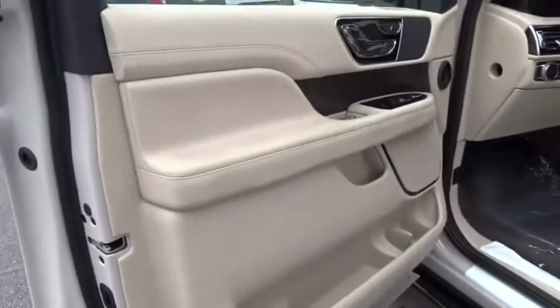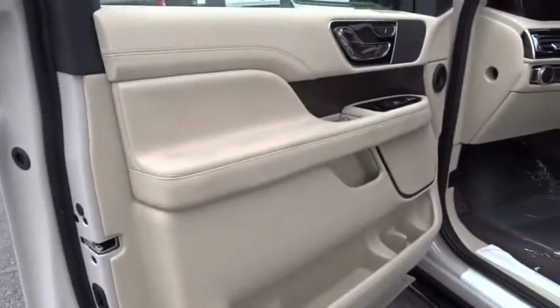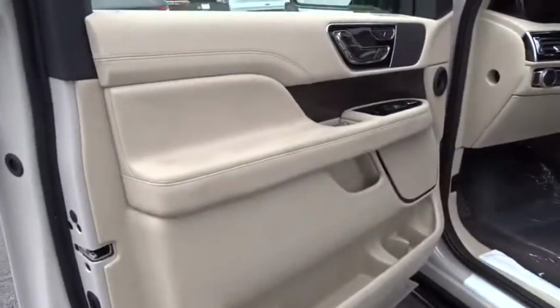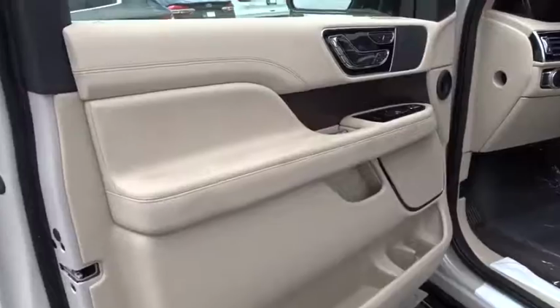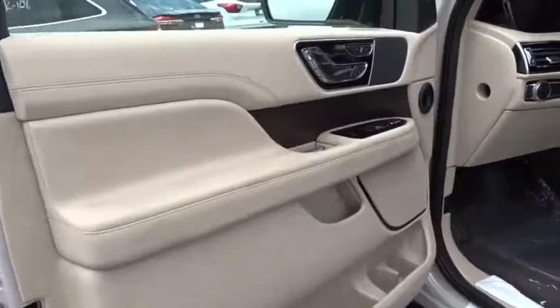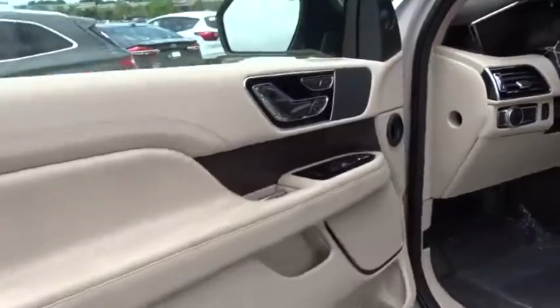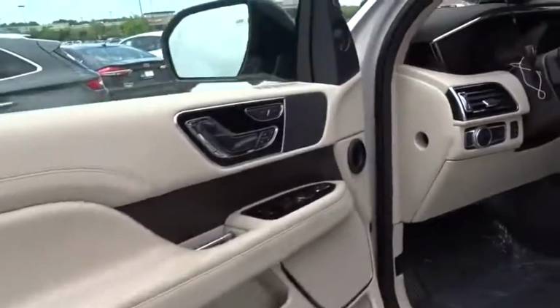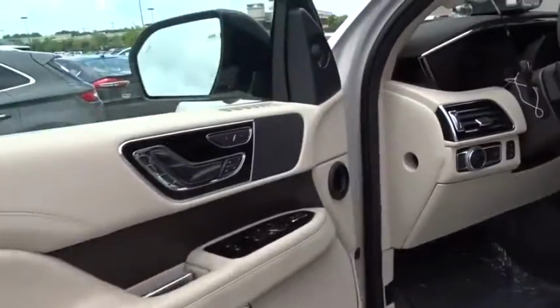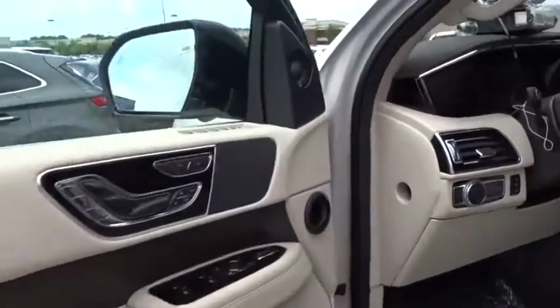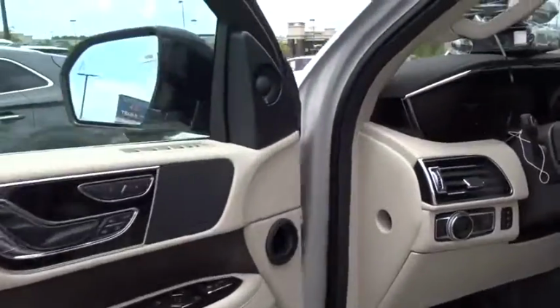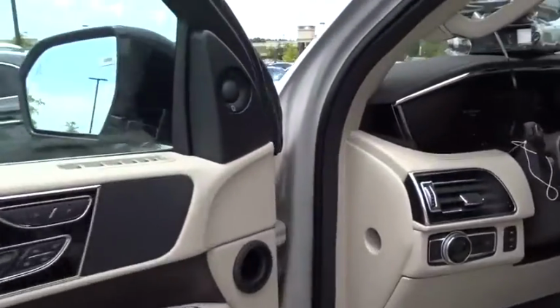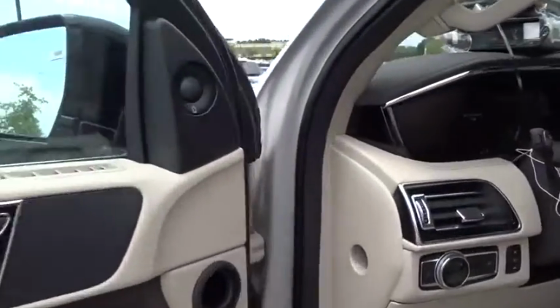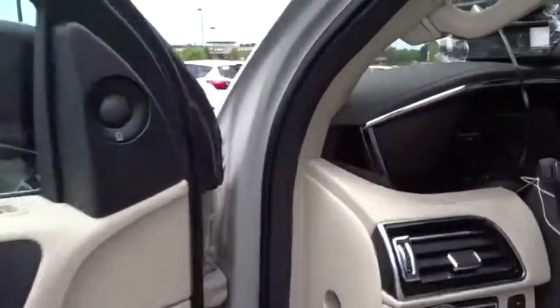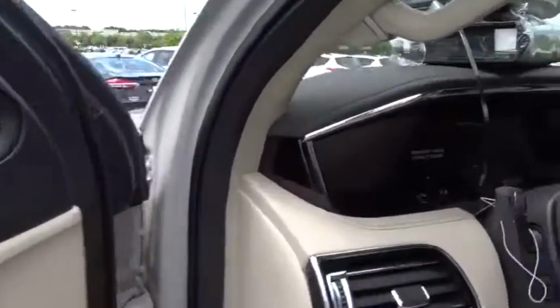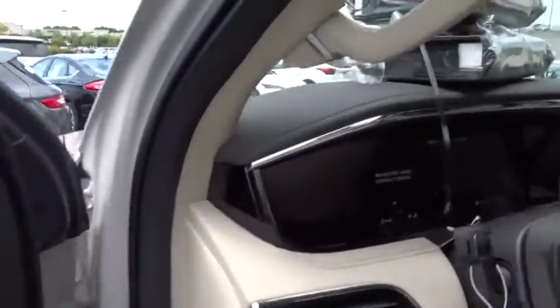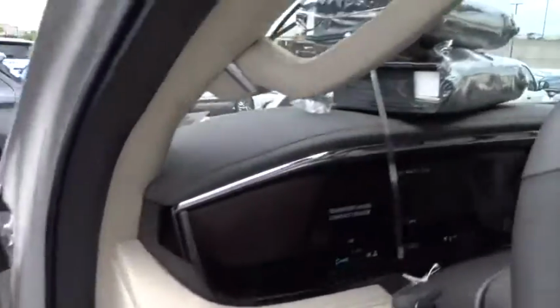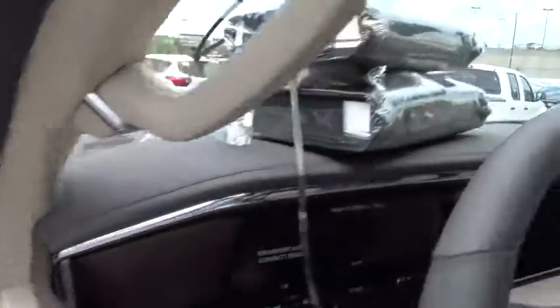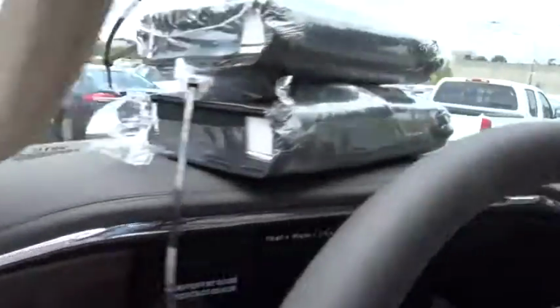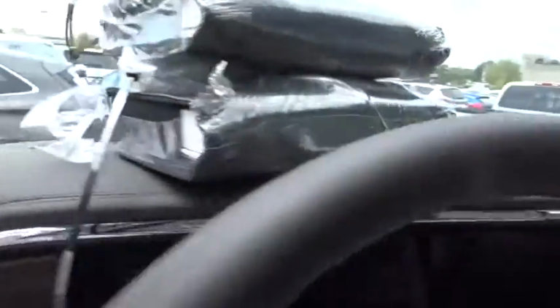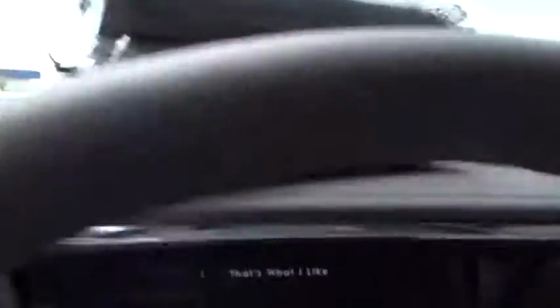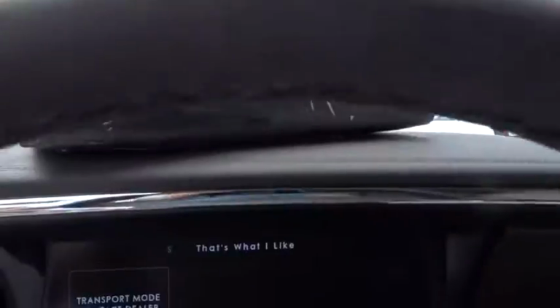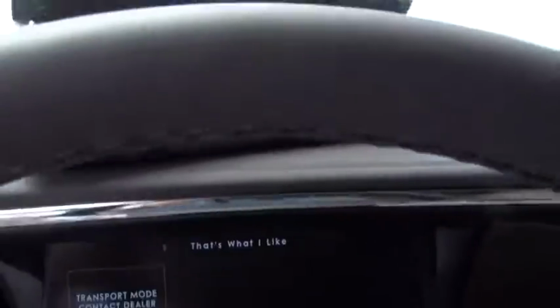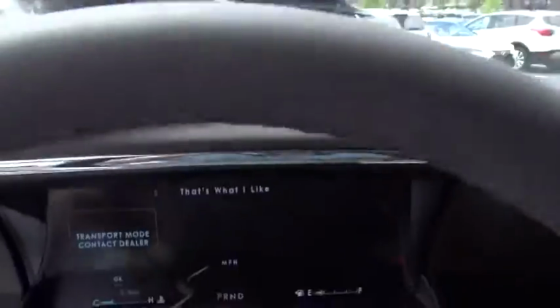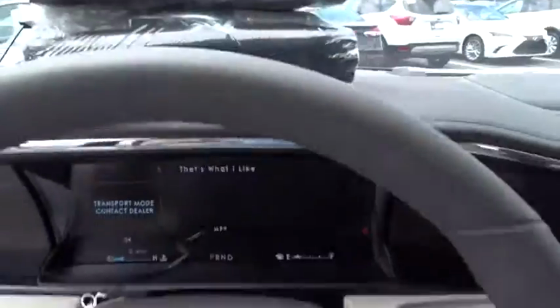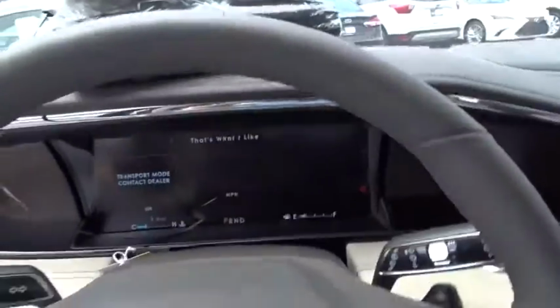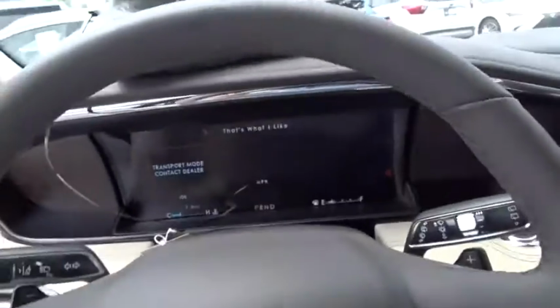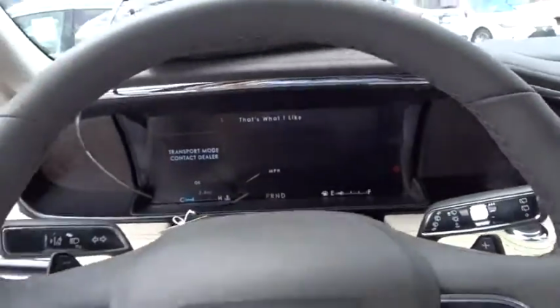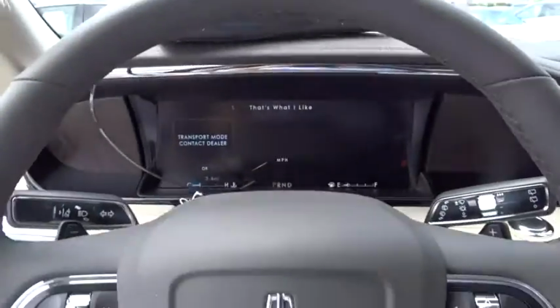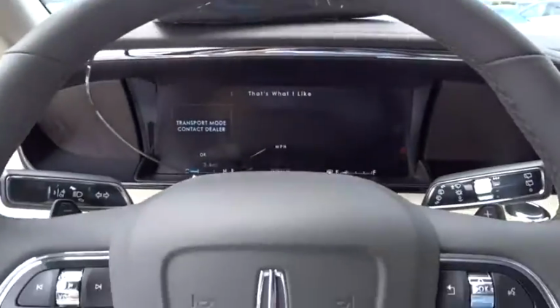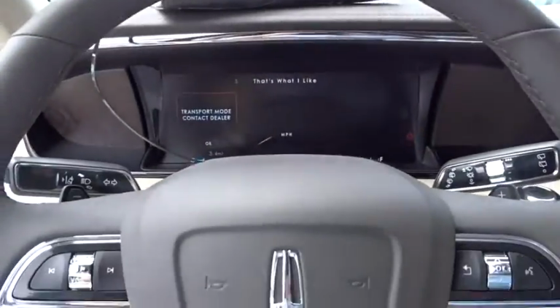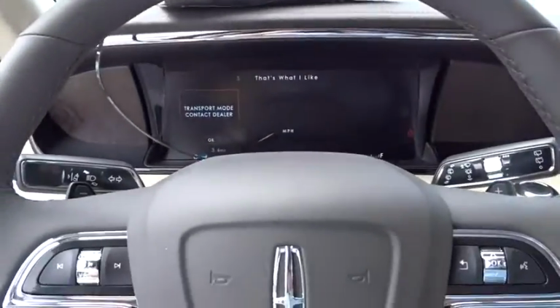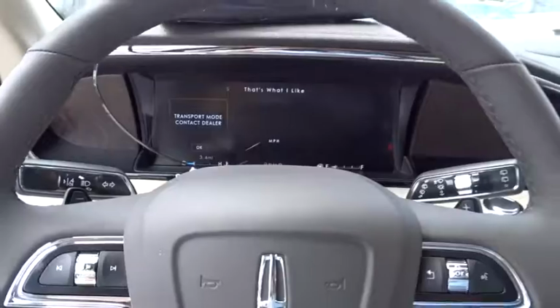Auto-dimming rear-view mirror. Wouldn't you look great in this vehicle? Stop in today and see for yourself.